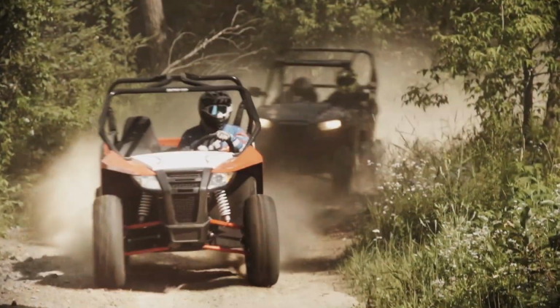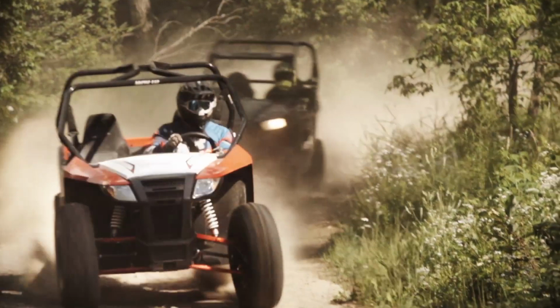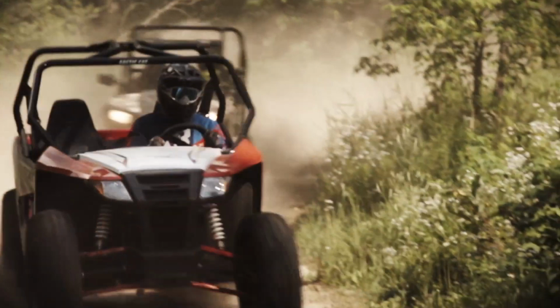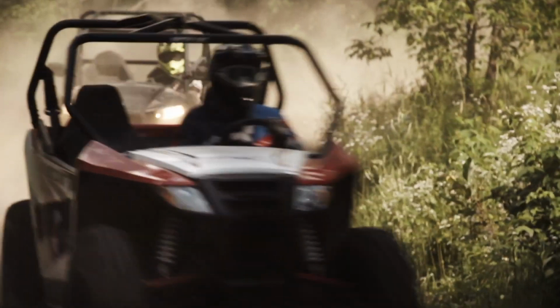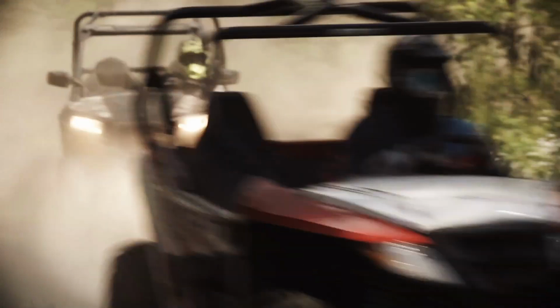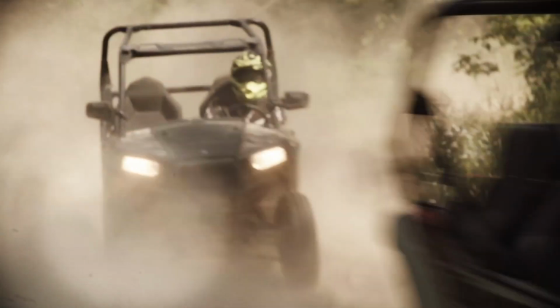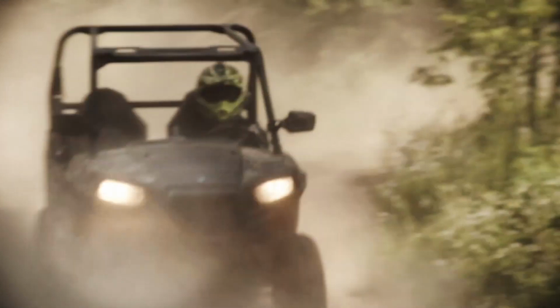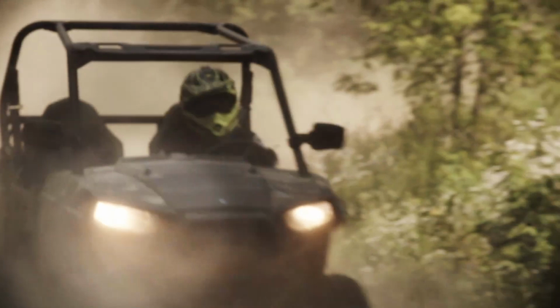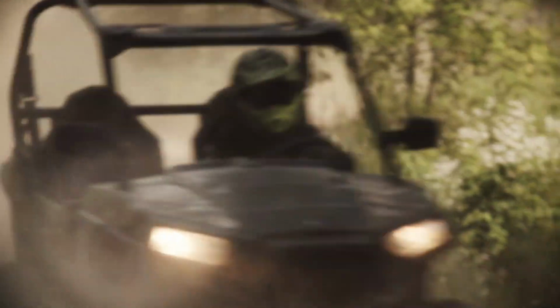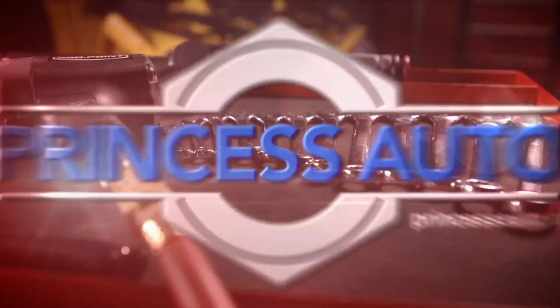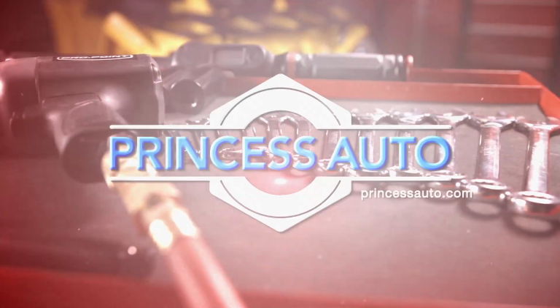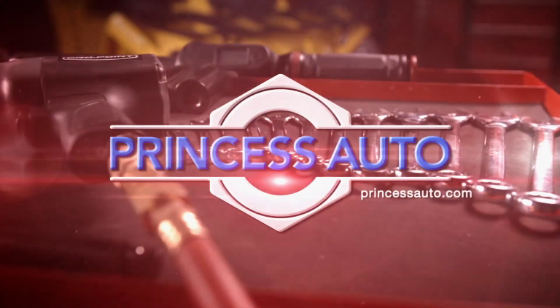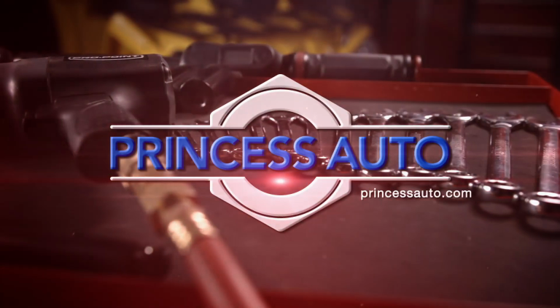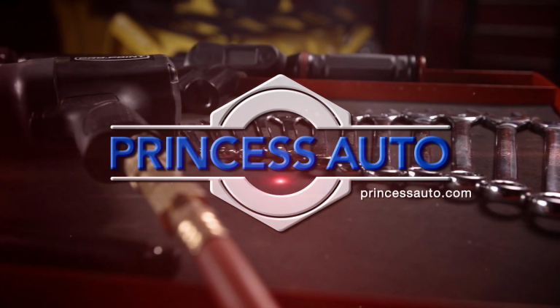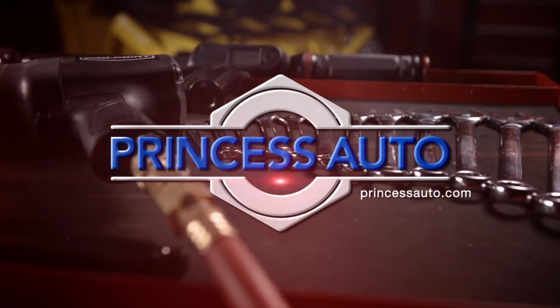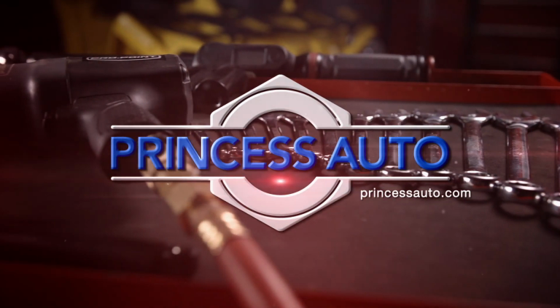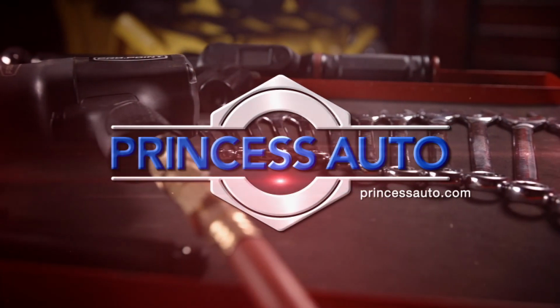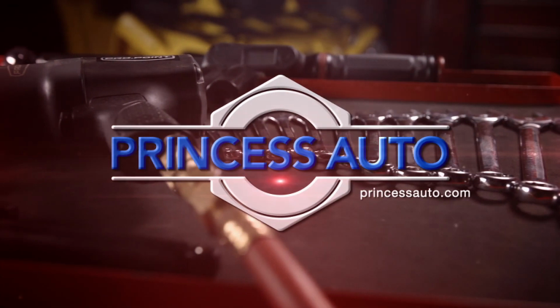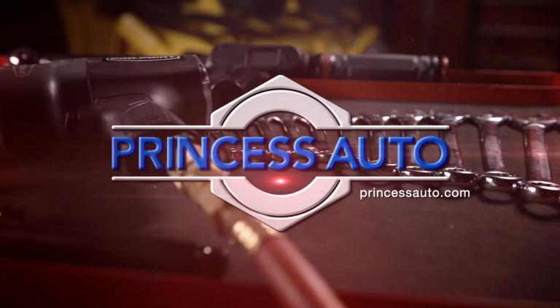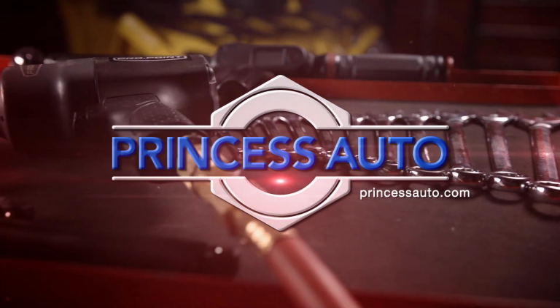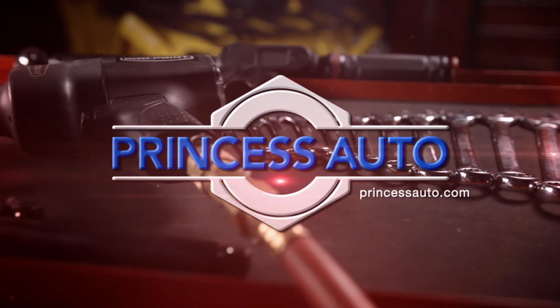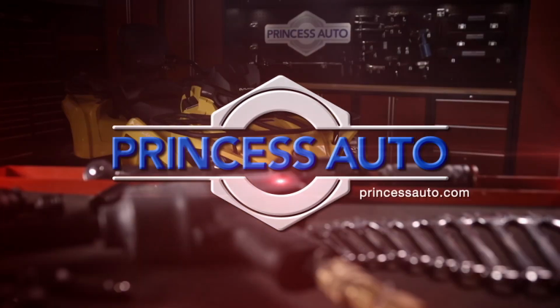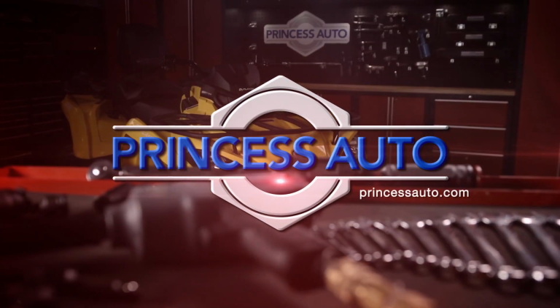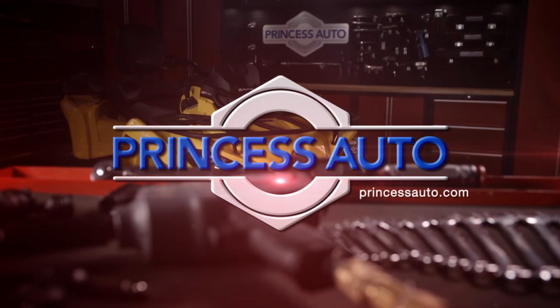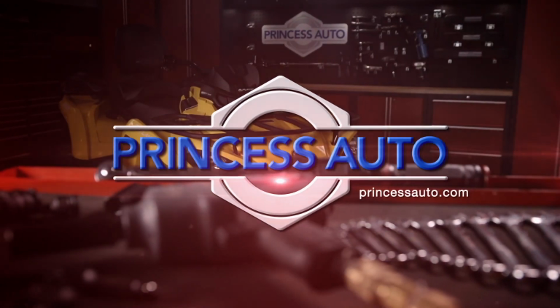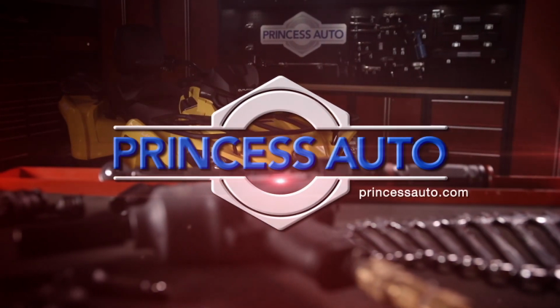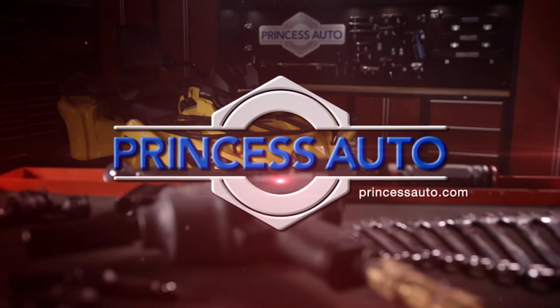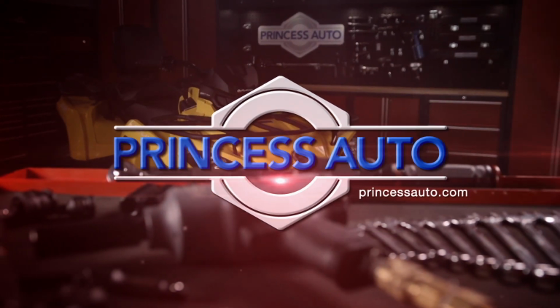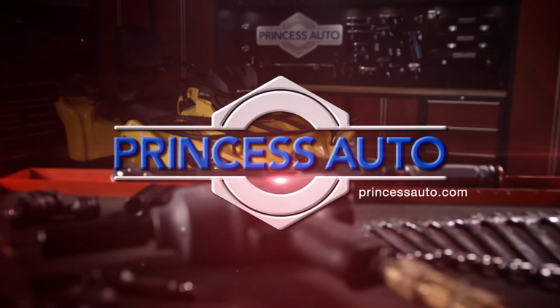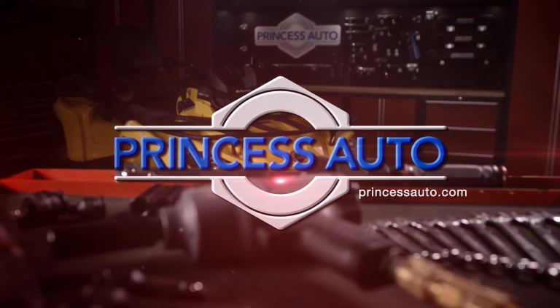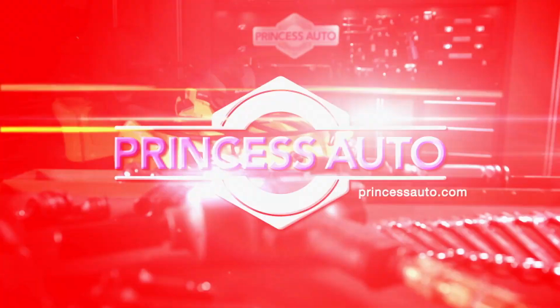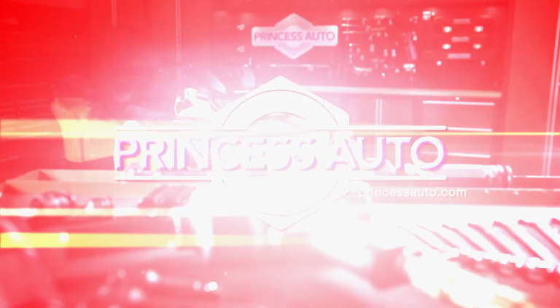Dirt Tracks is sponsored by Princess Auto — a unique world of equipment, tools, and more.